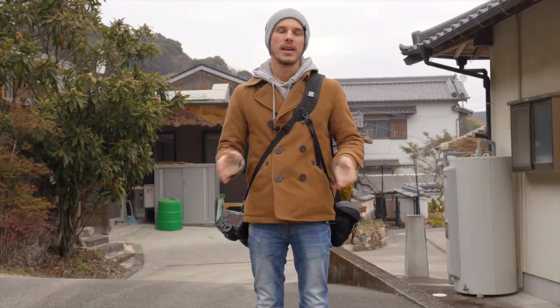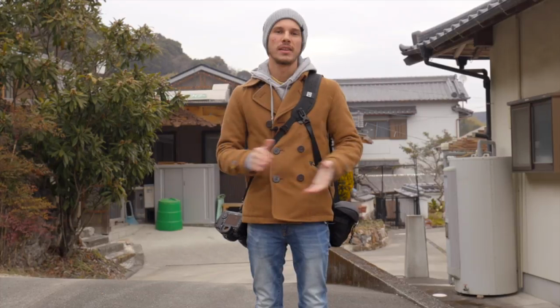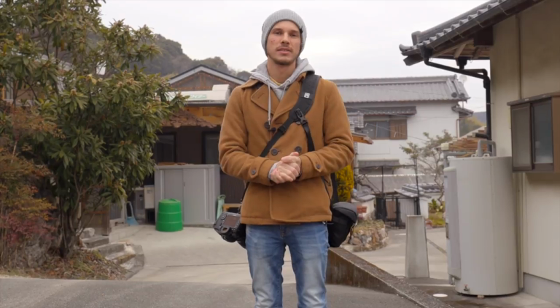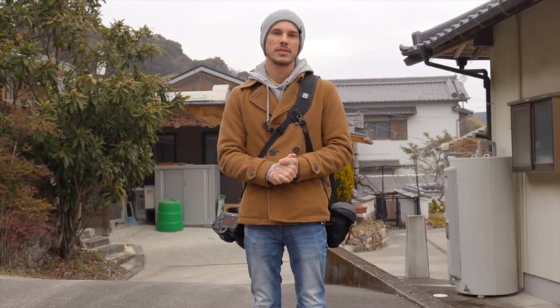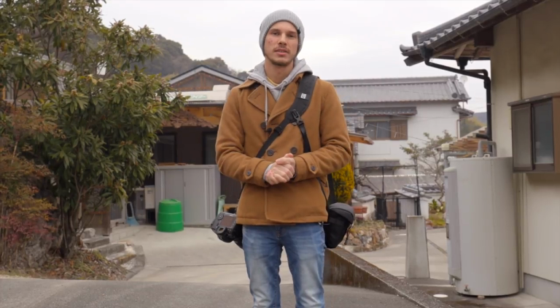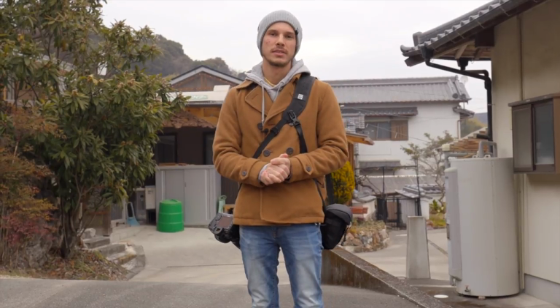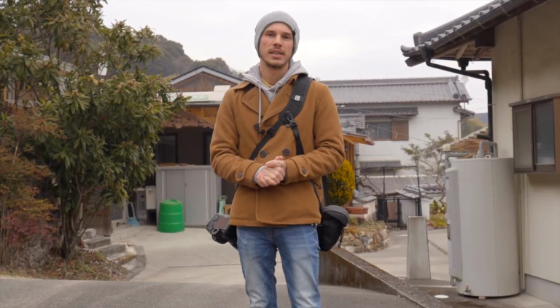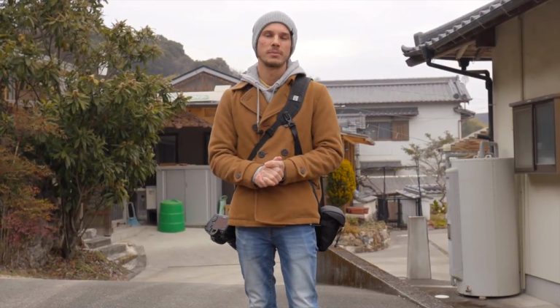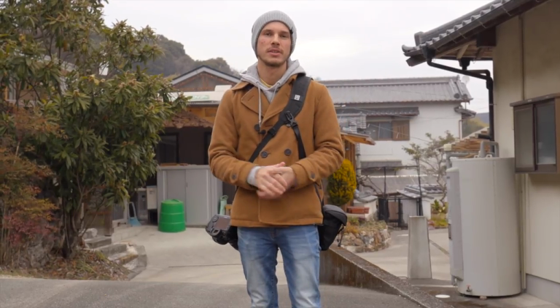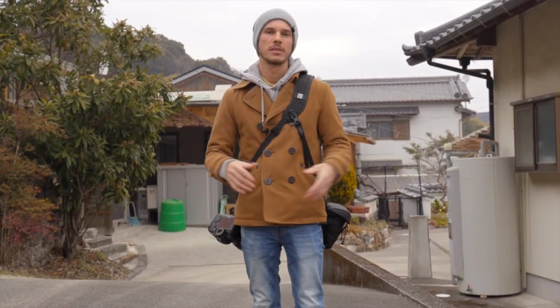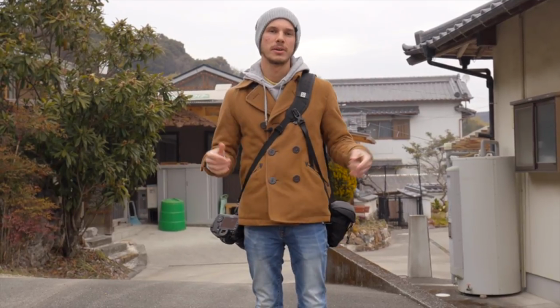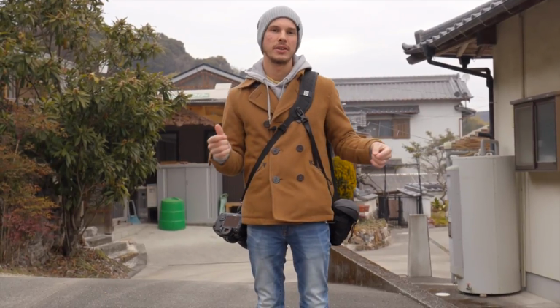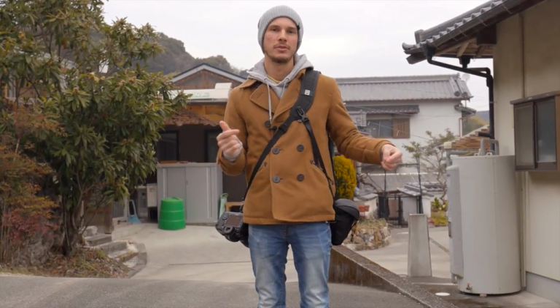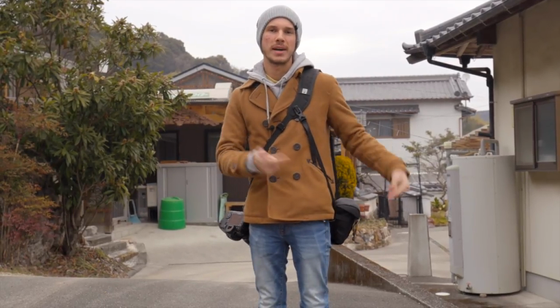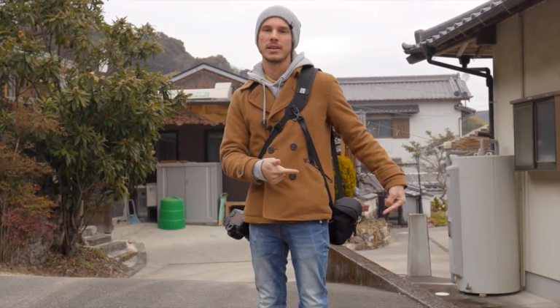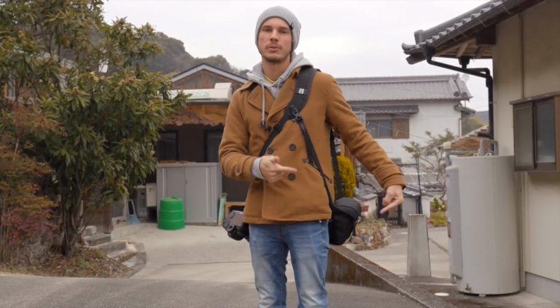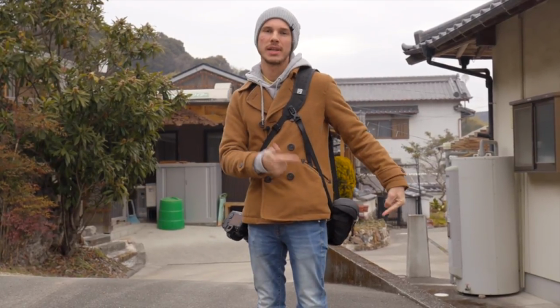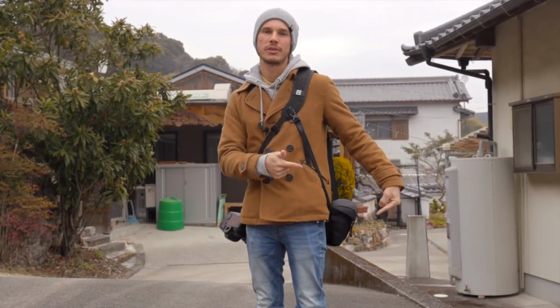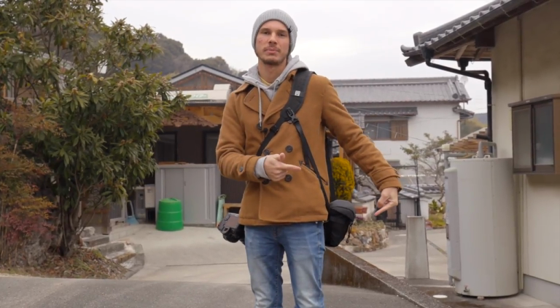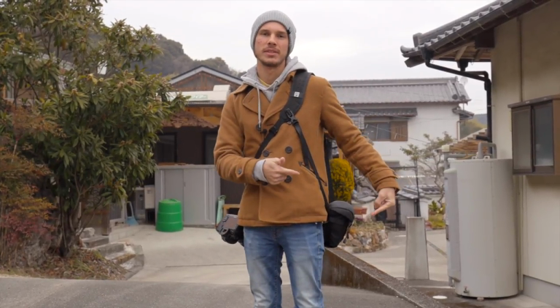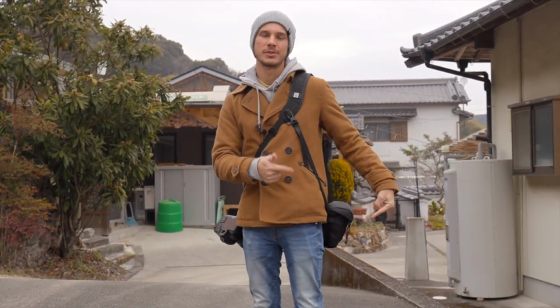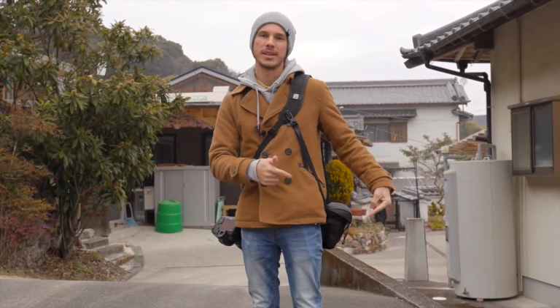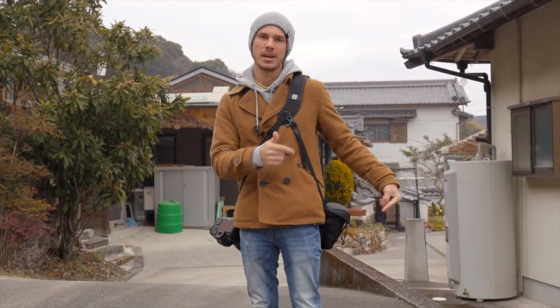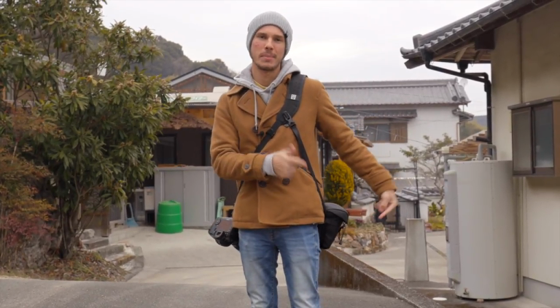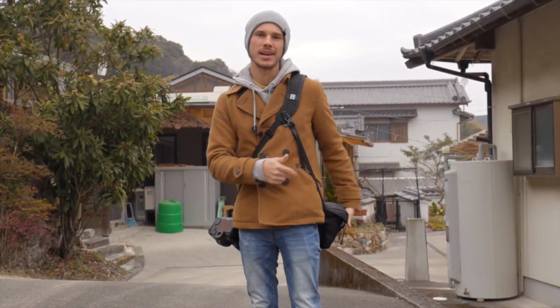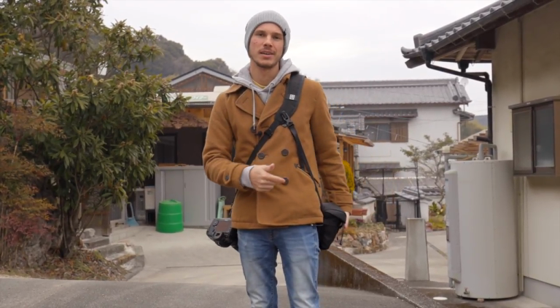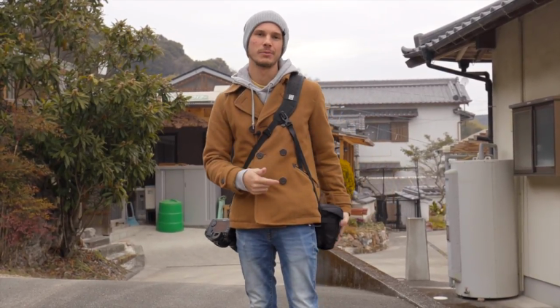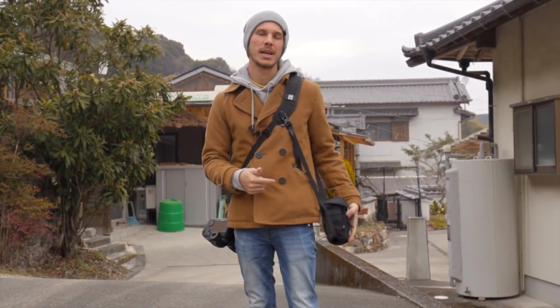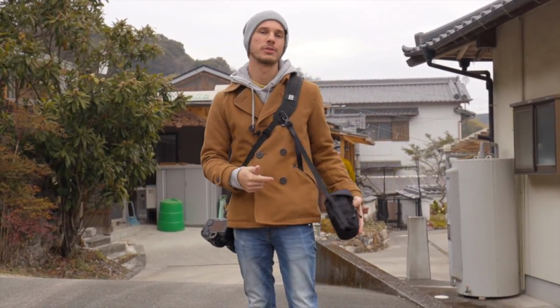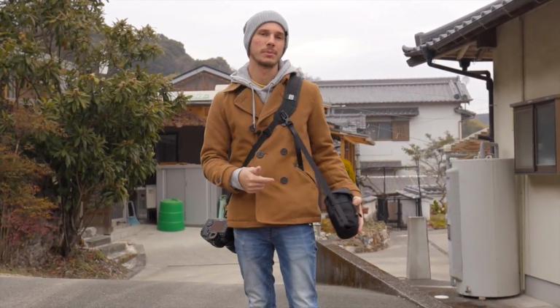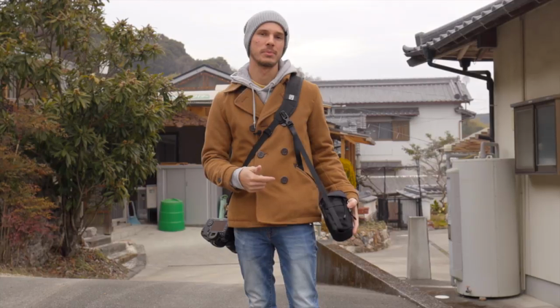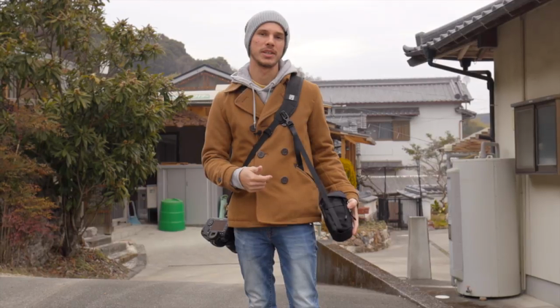Hey, this is Scott, and today I'm going to talk about a new bag from Blackrapid — that's right, a bag from a camera strap company.